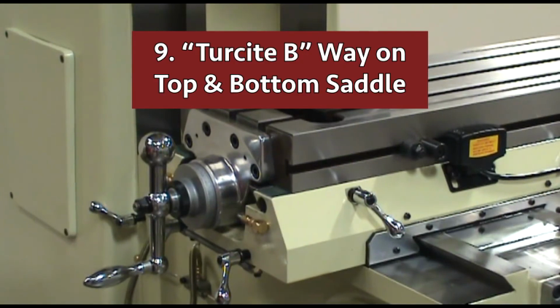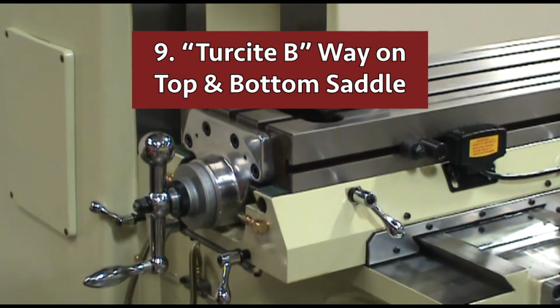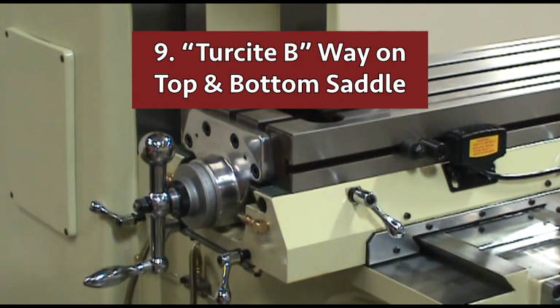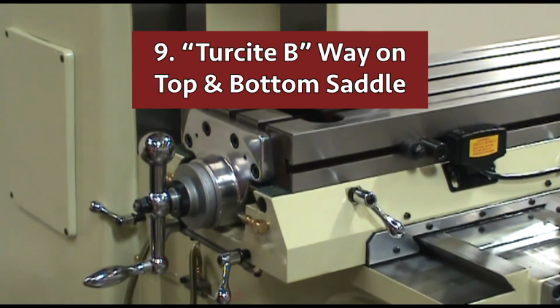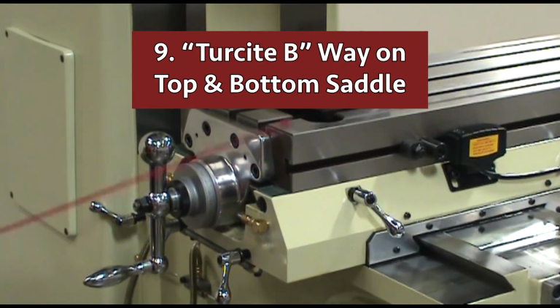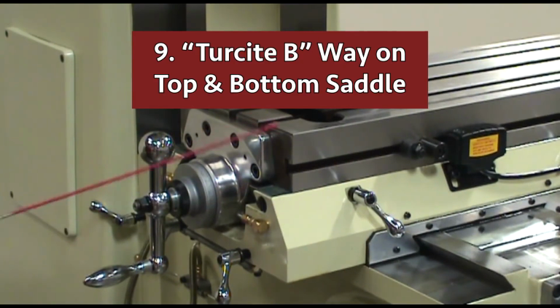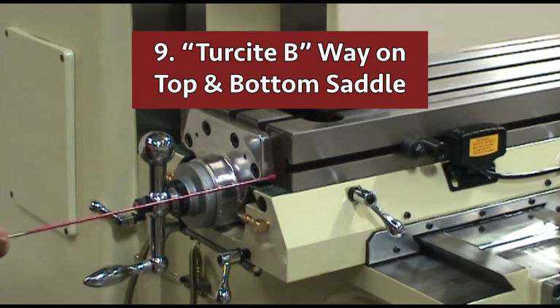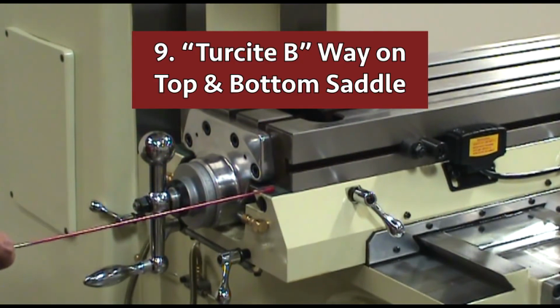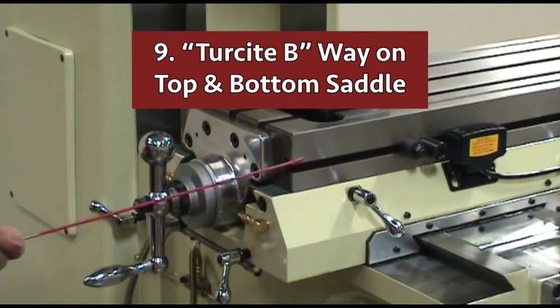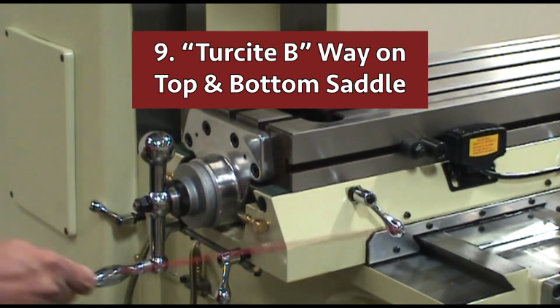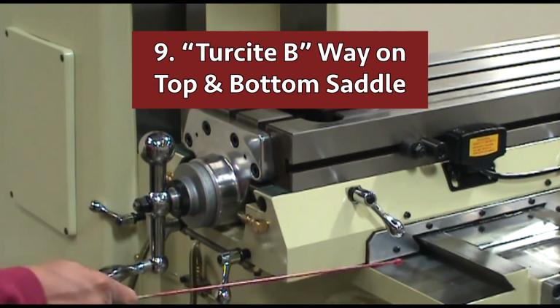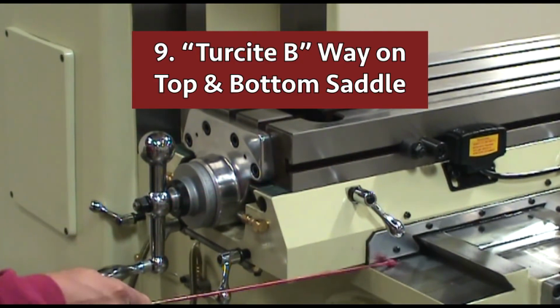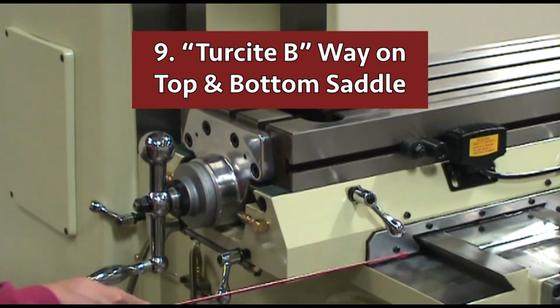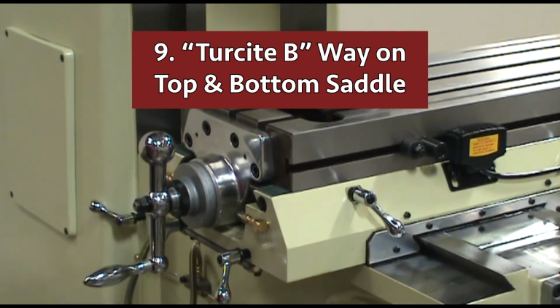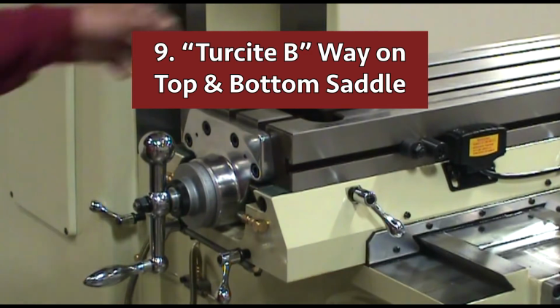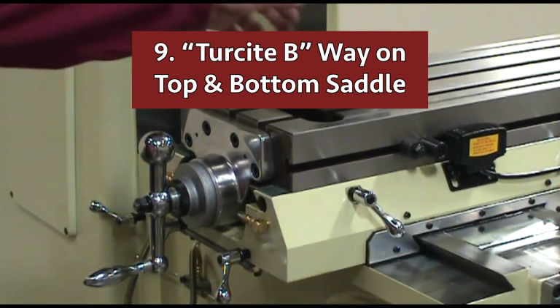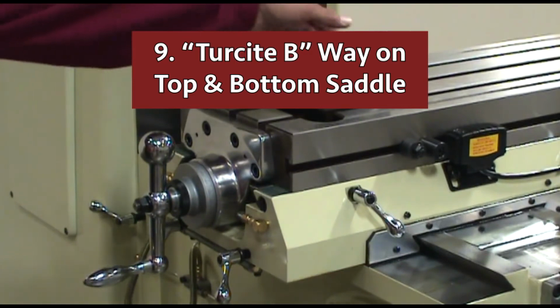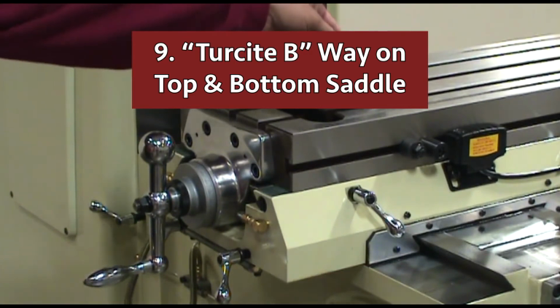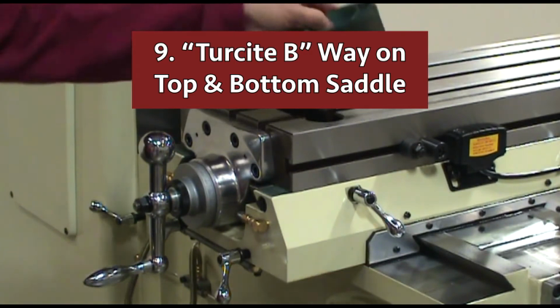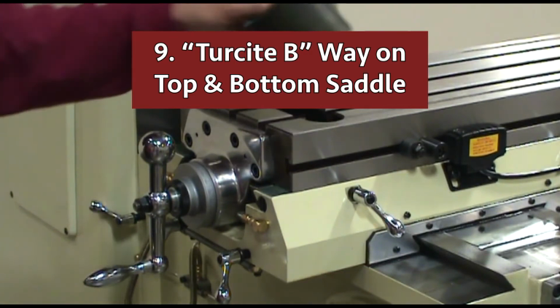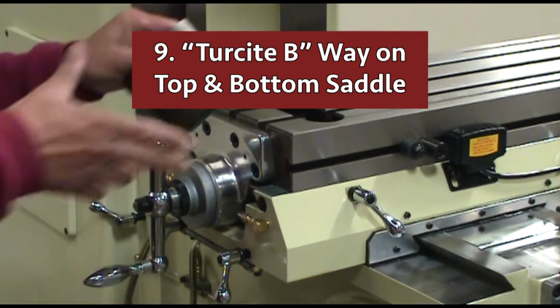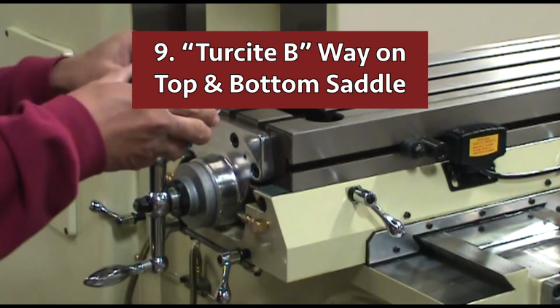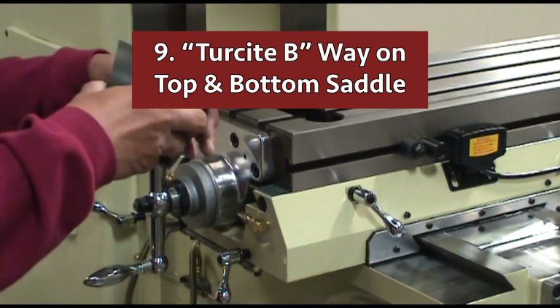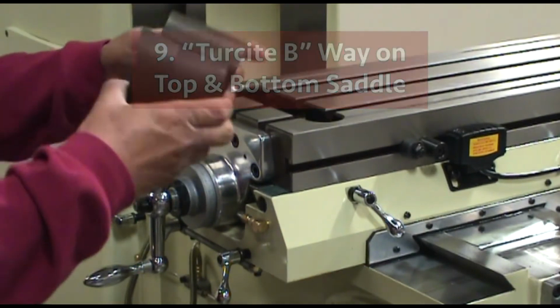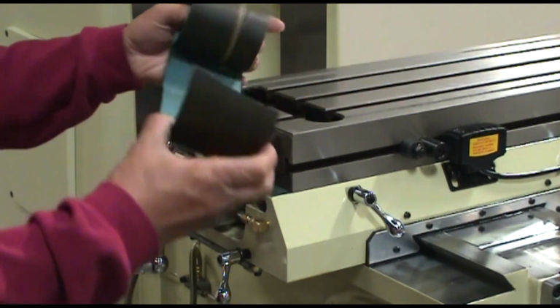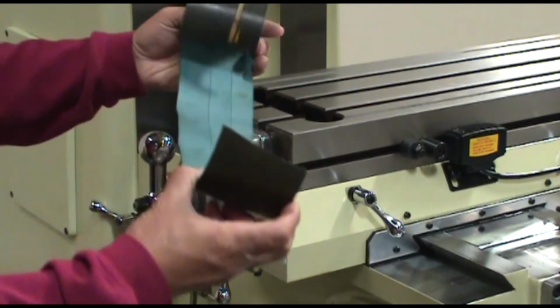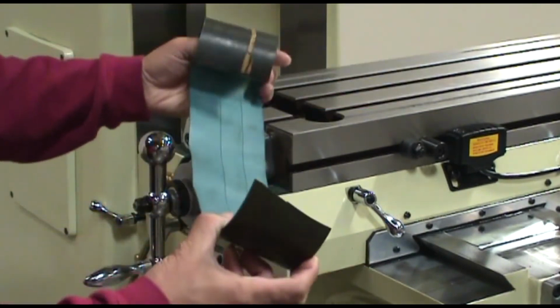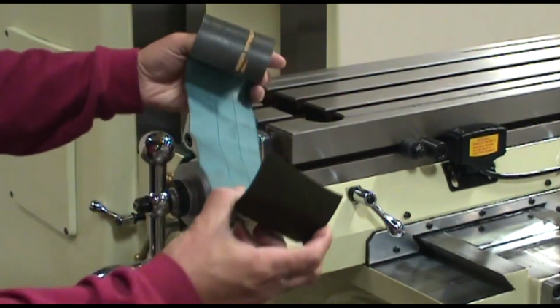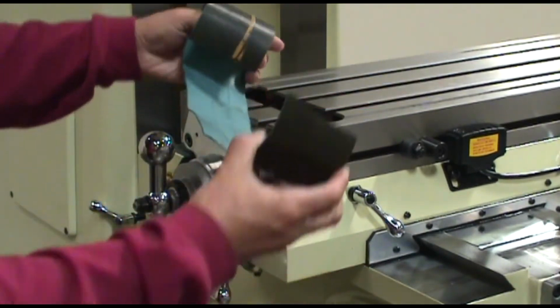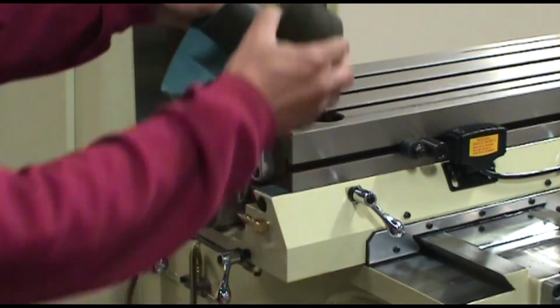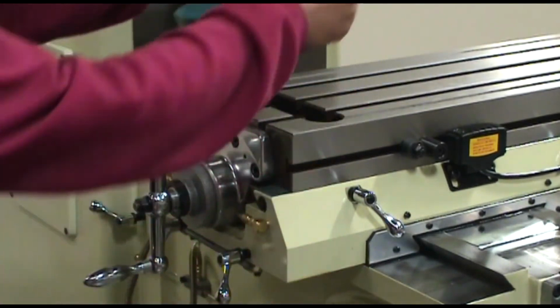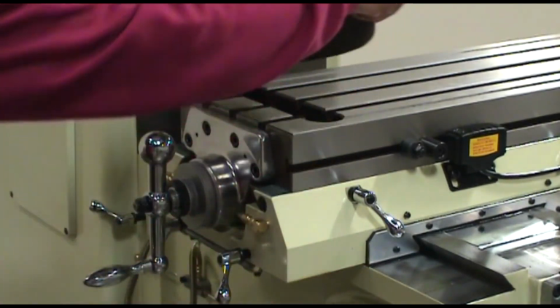Number nine: the top and bottom saddle ways are laminated with Turcite B and hand scraped to maximize the contact surfaces.